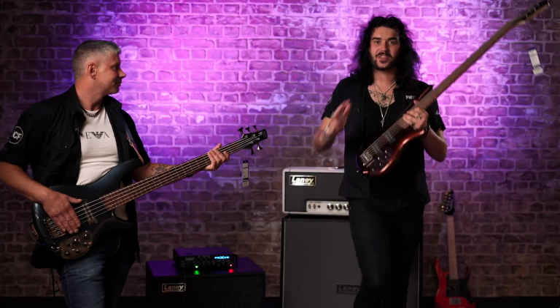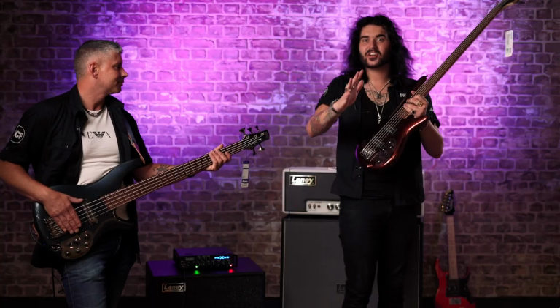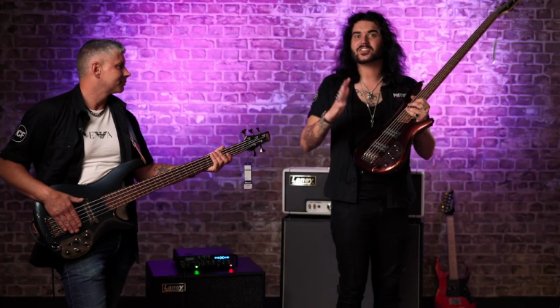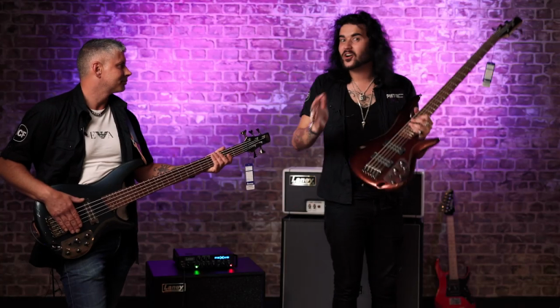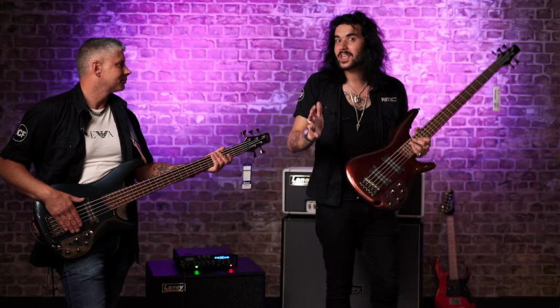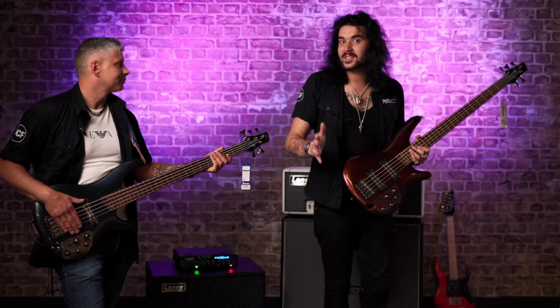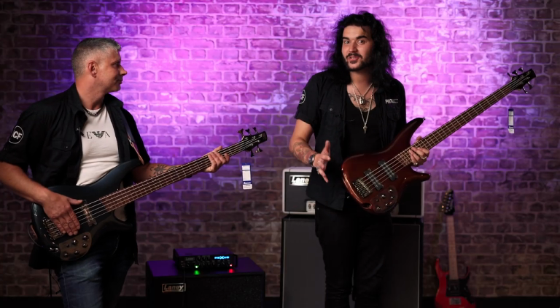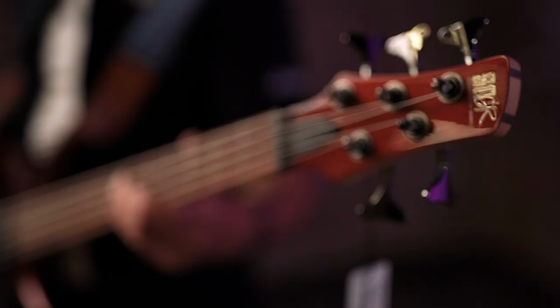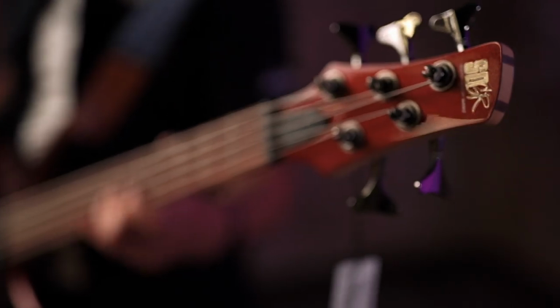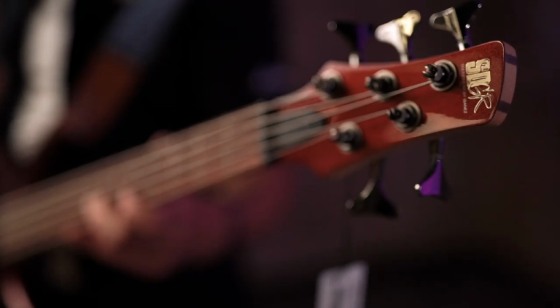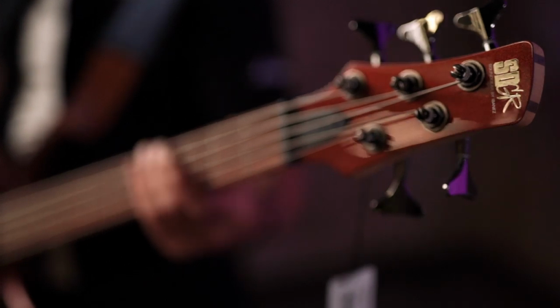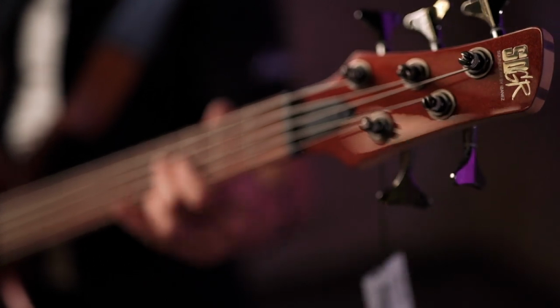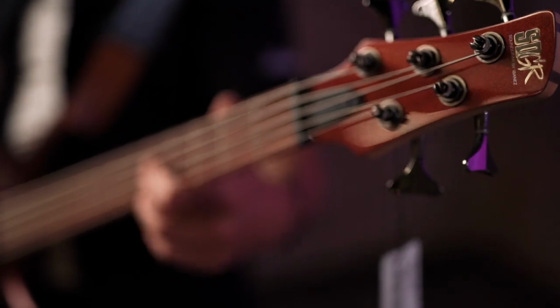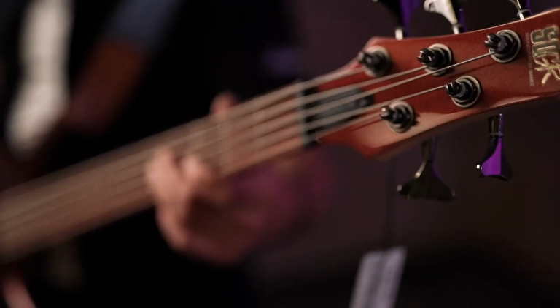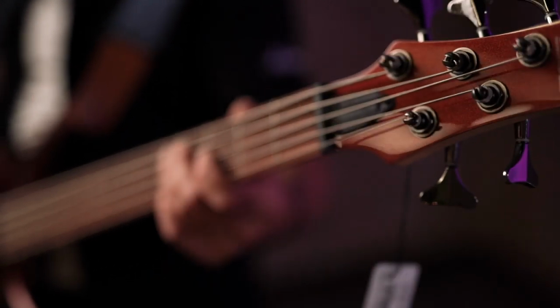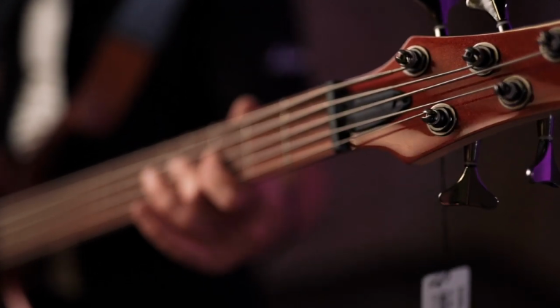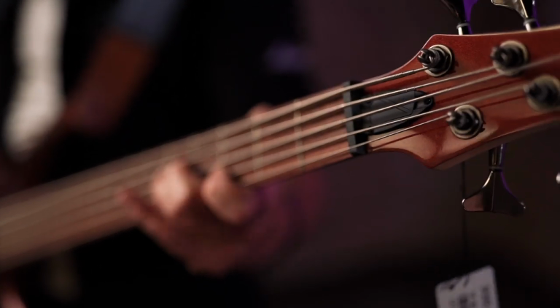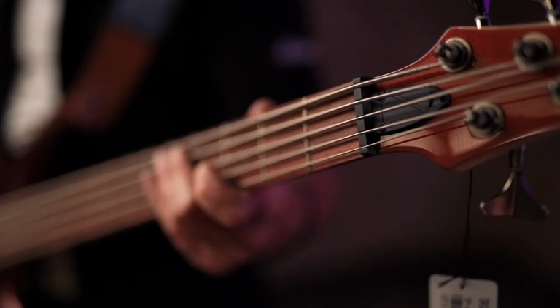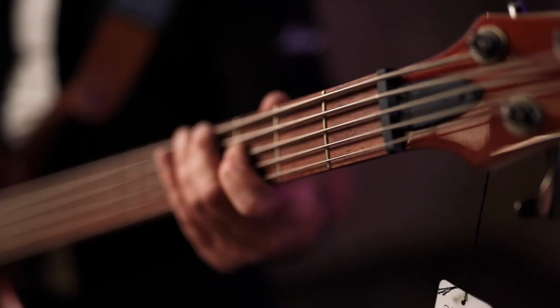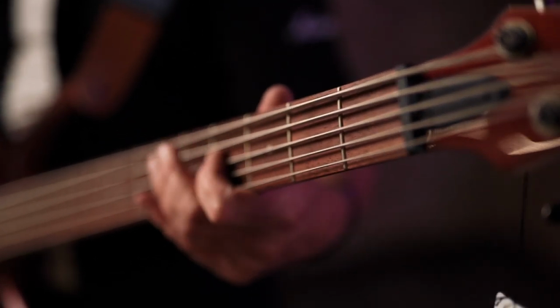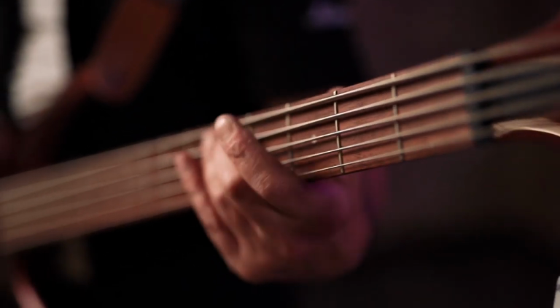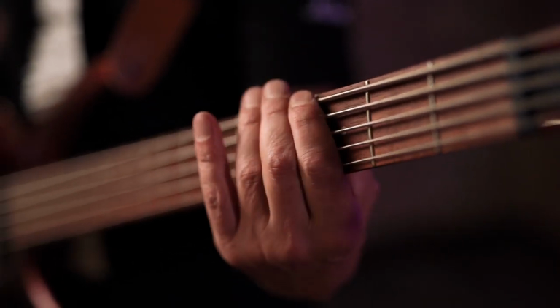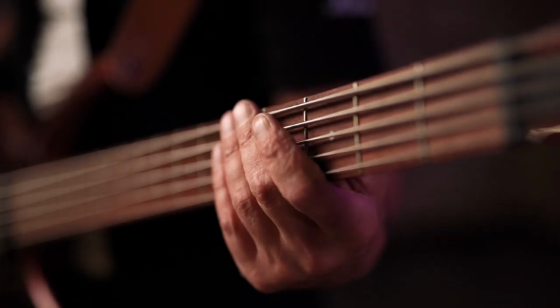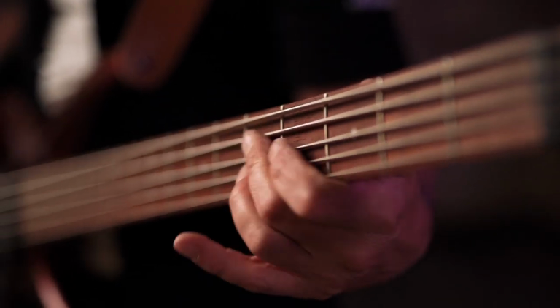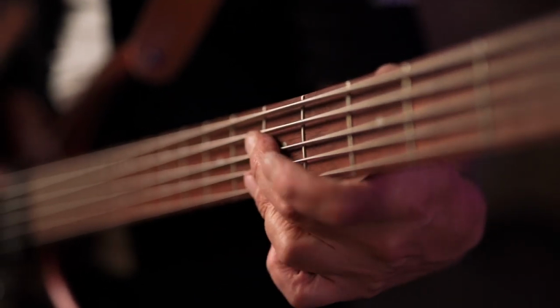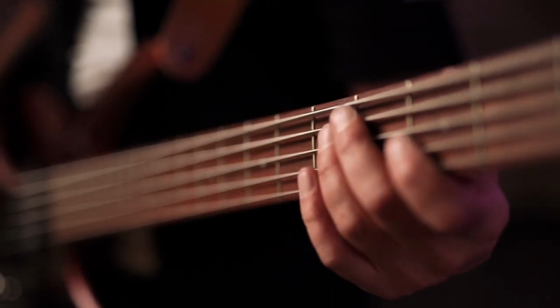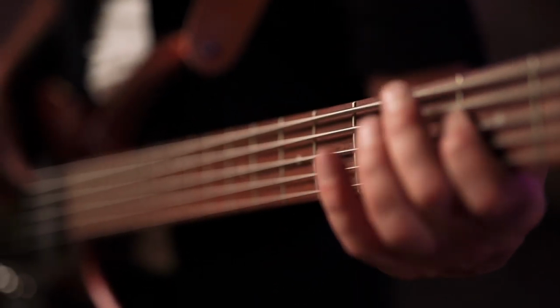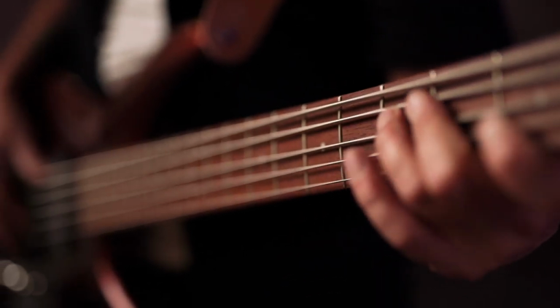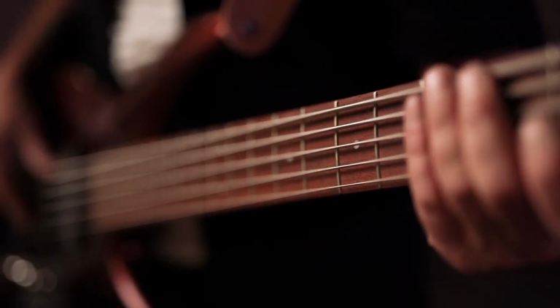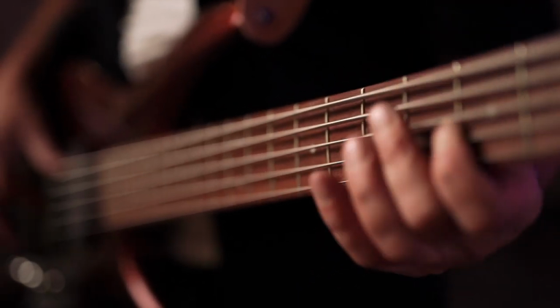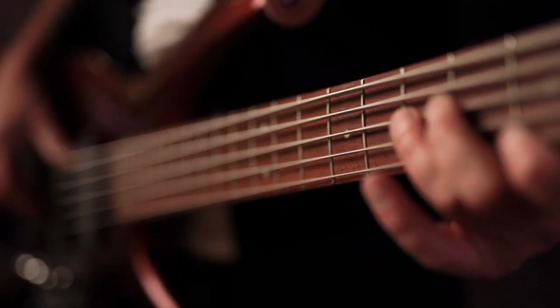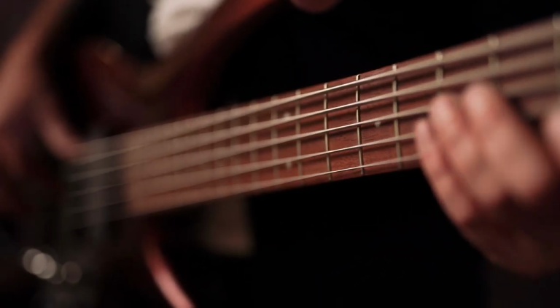So these colours are PMT exclusive: the Iron Pewter and the Root Beer Metallic. You've got to come and check them out. The sound is as good as the look, as you just heard.